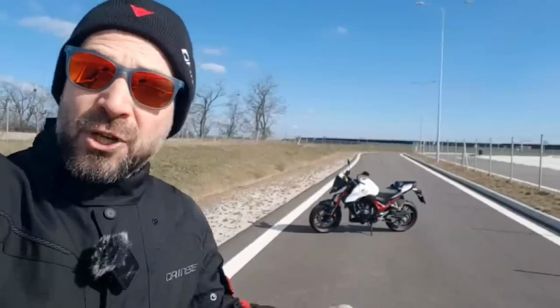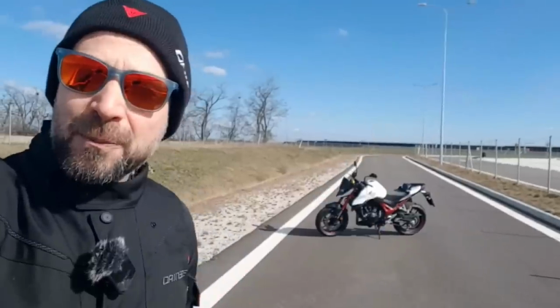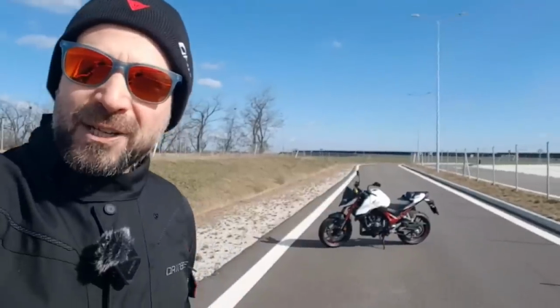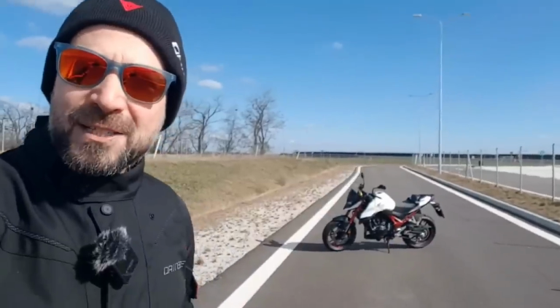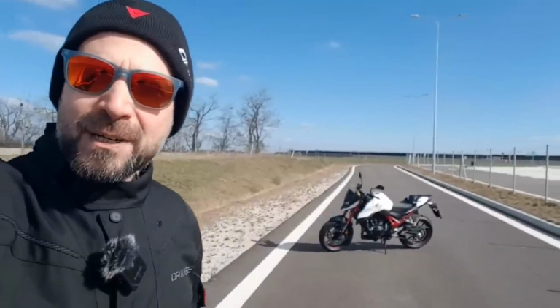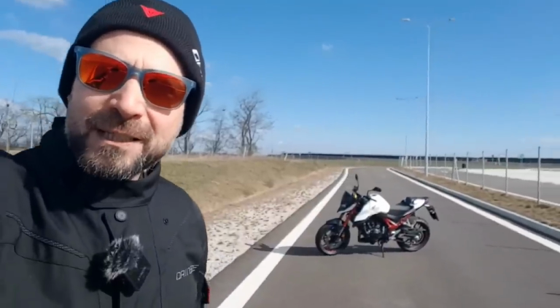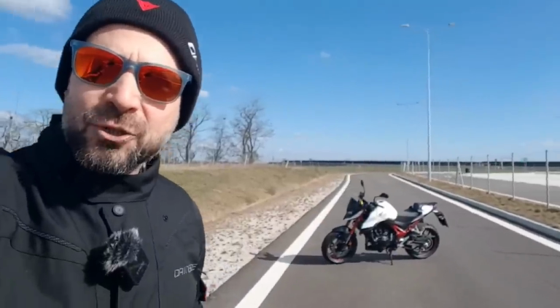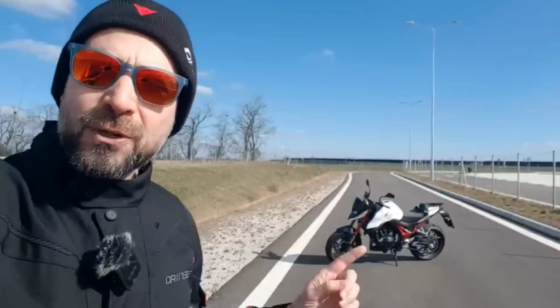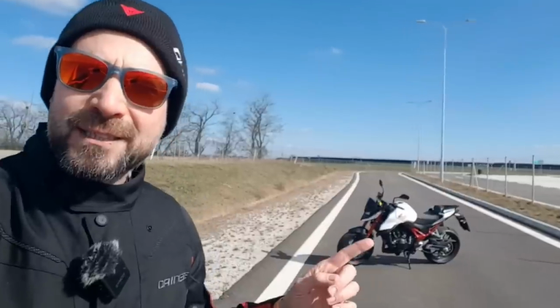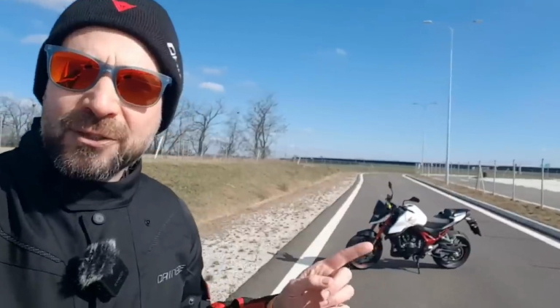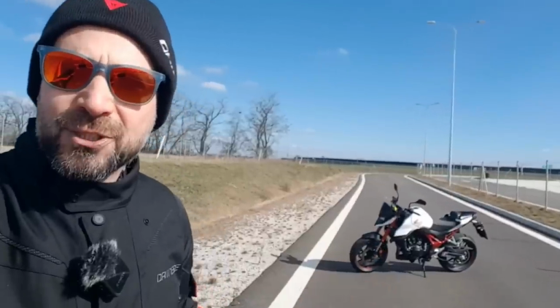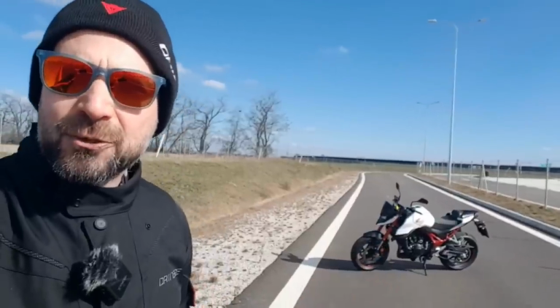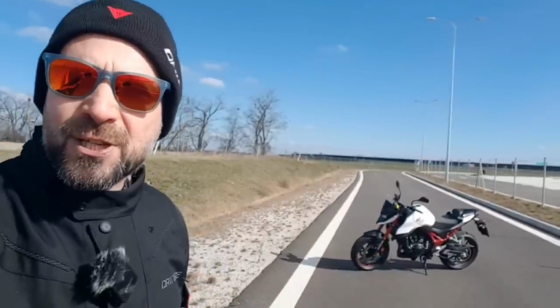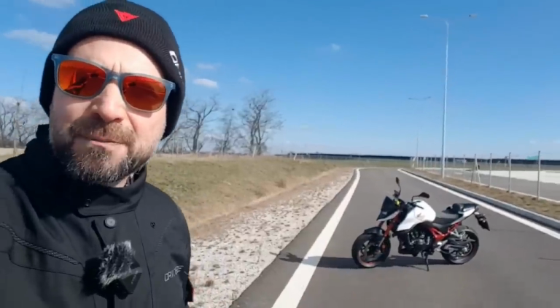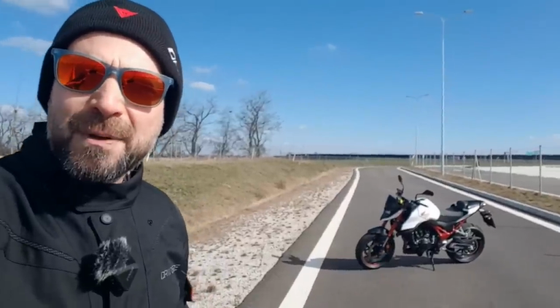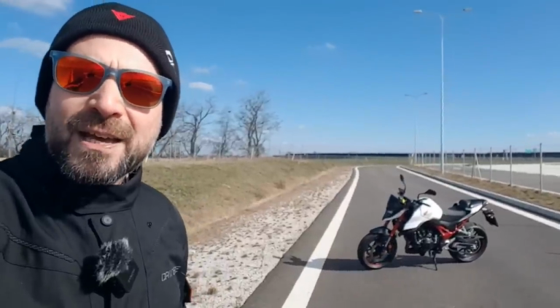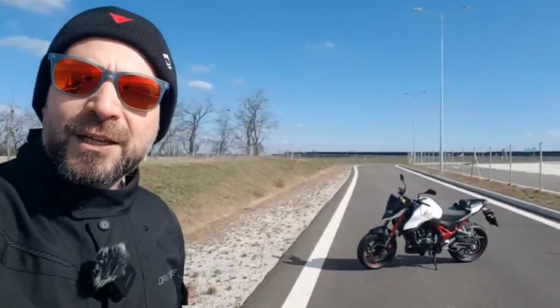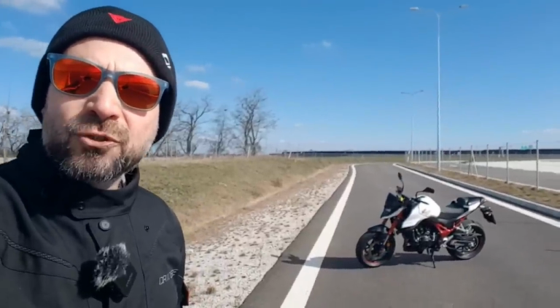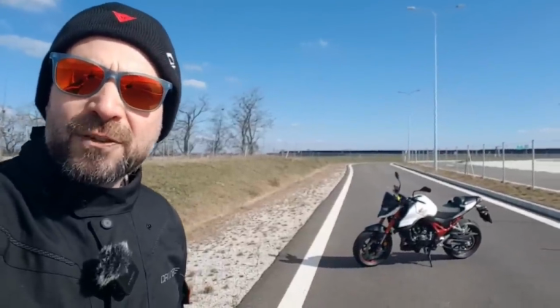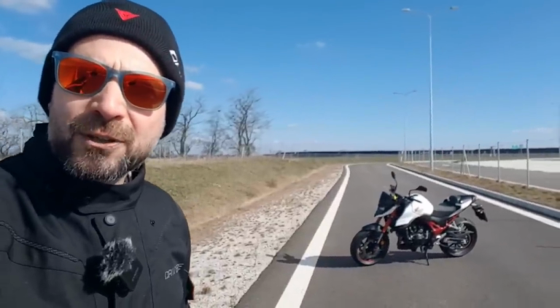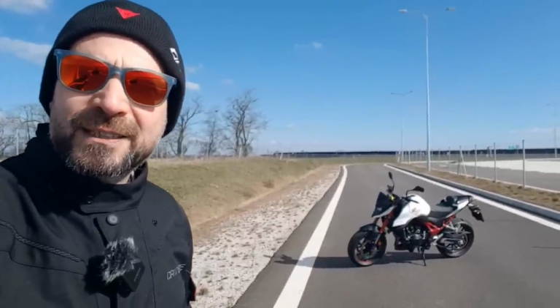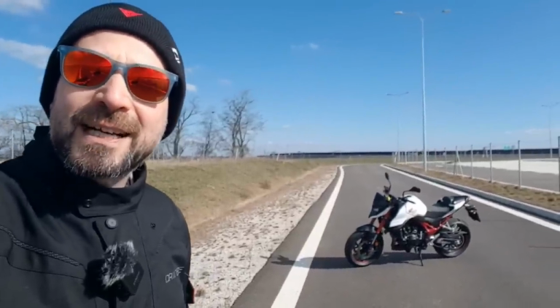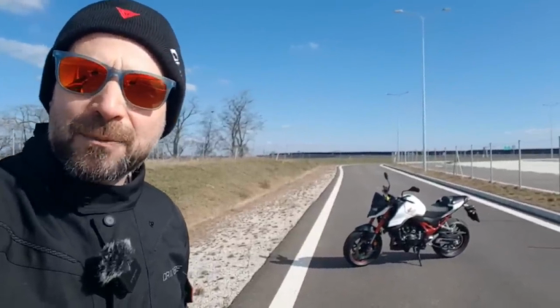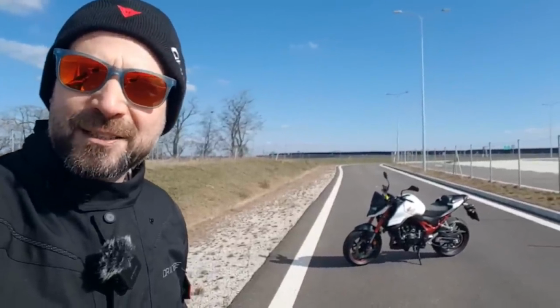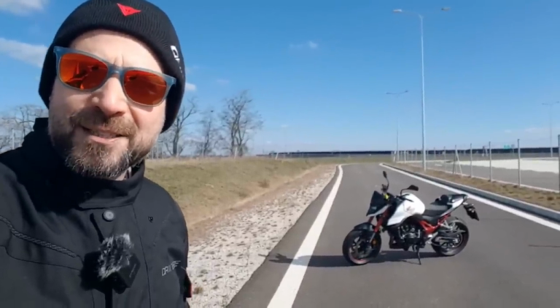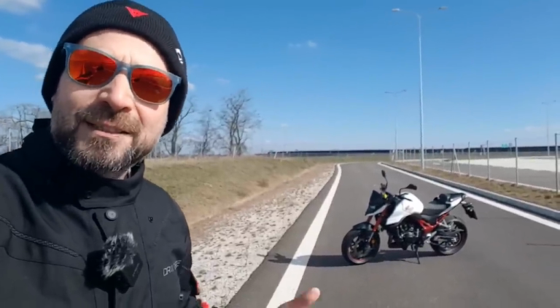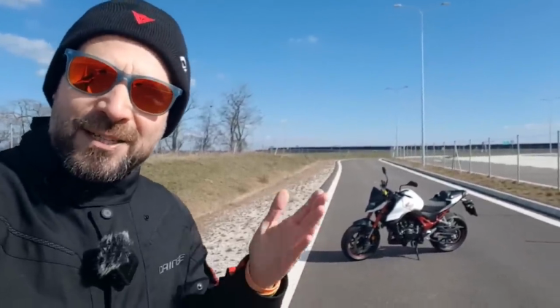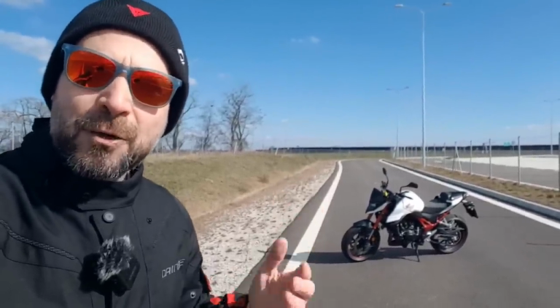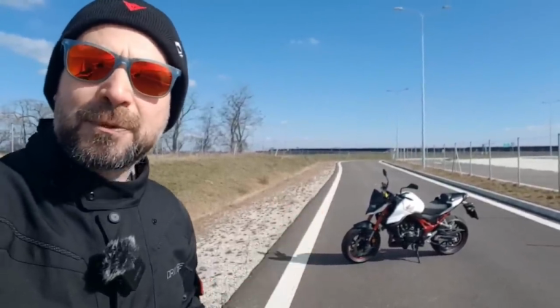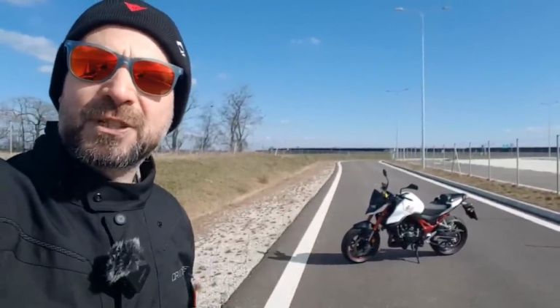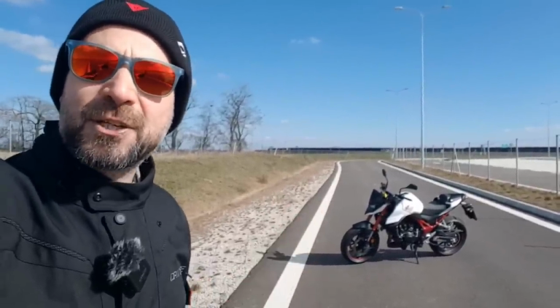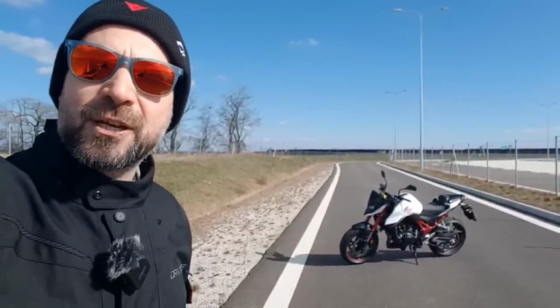Hello Motorradiaci! What are you doing here? We are here at the beginning of the season. It's a new Hornet on the domestic test, so let's go closer to it.